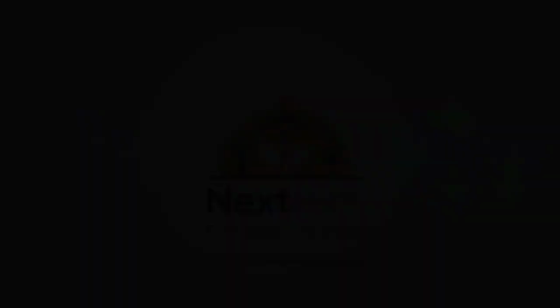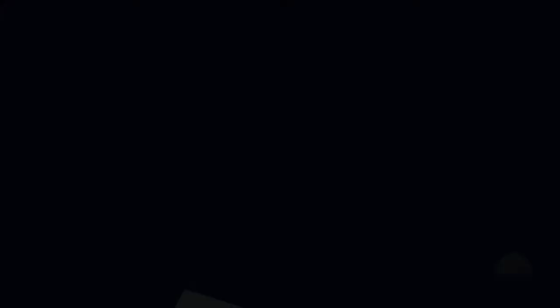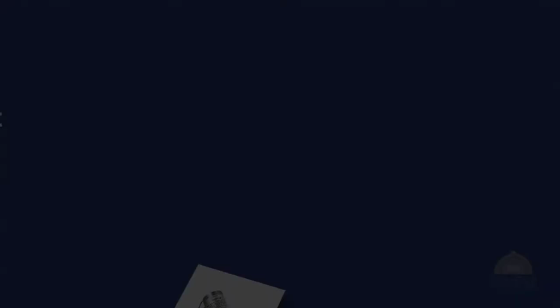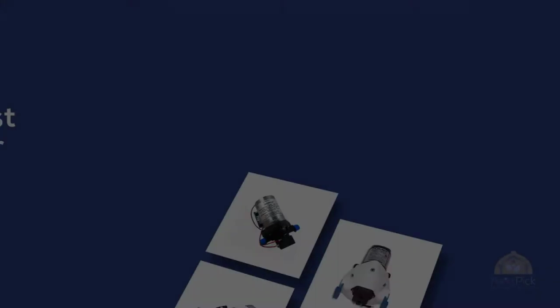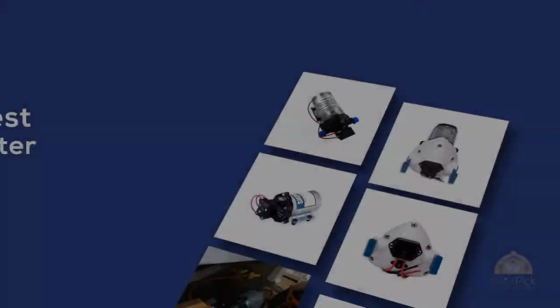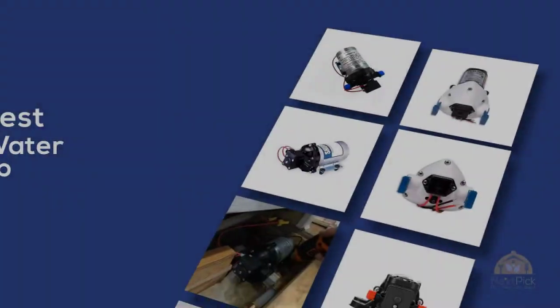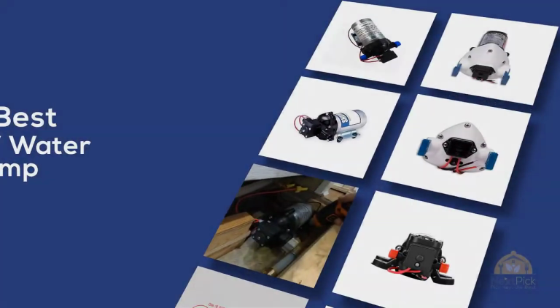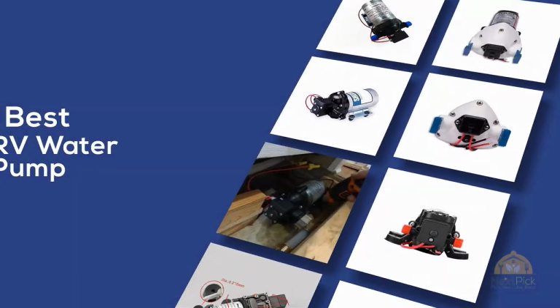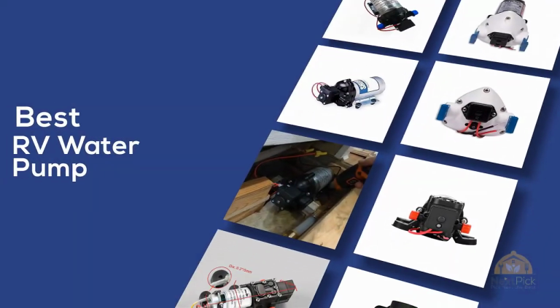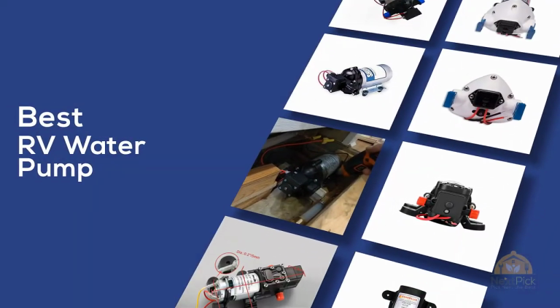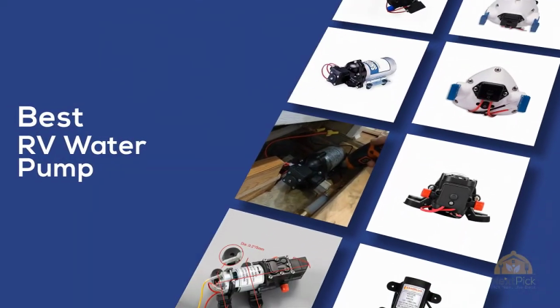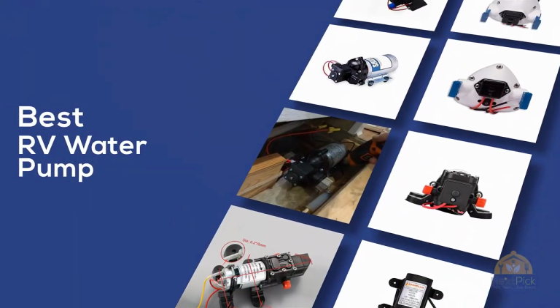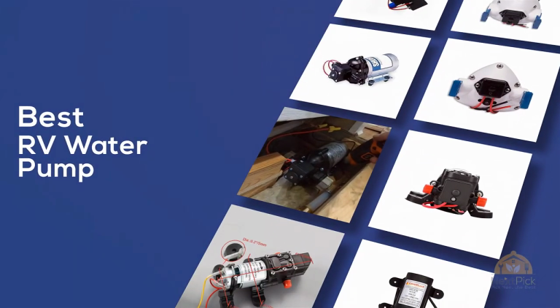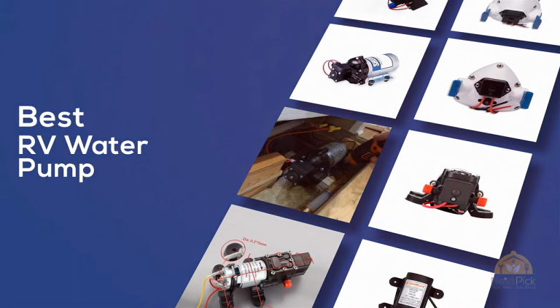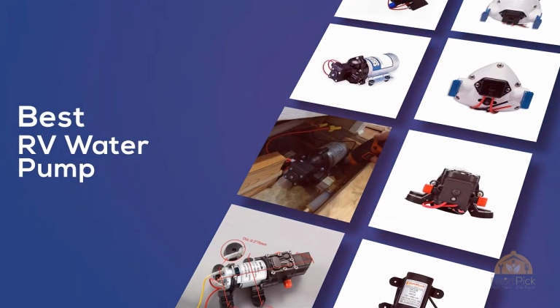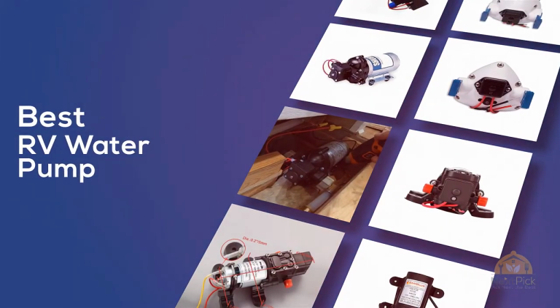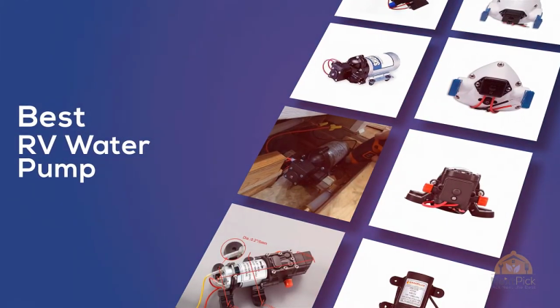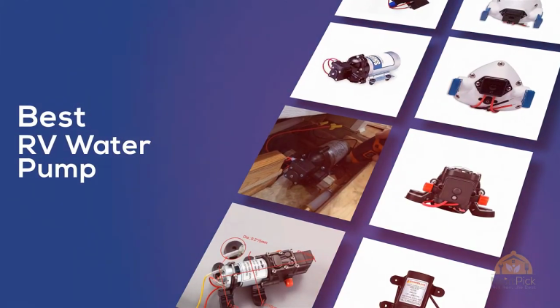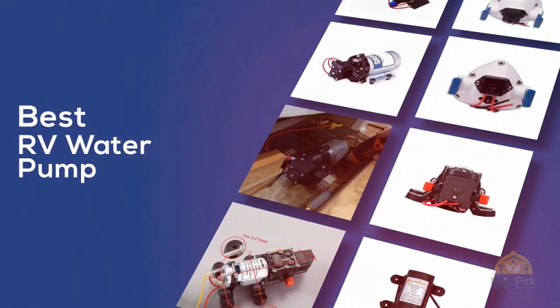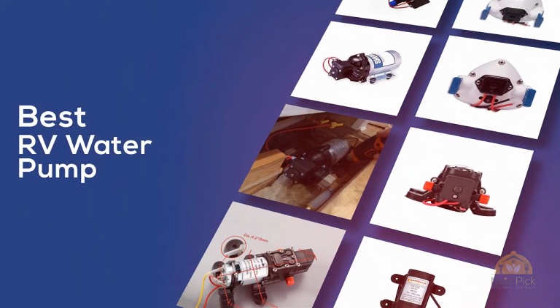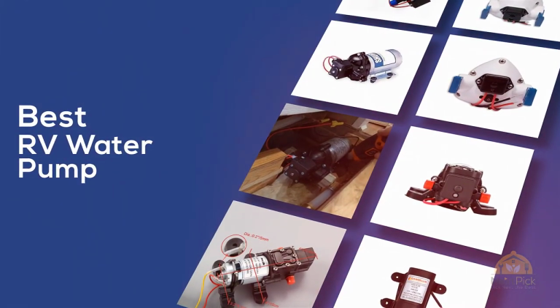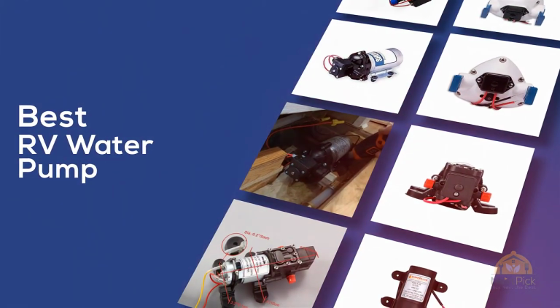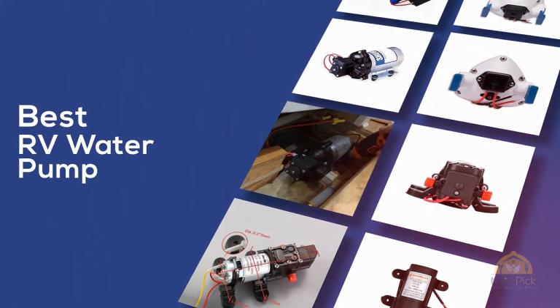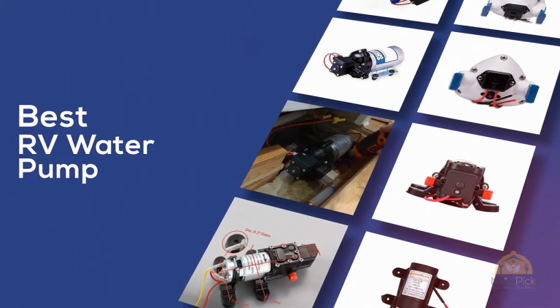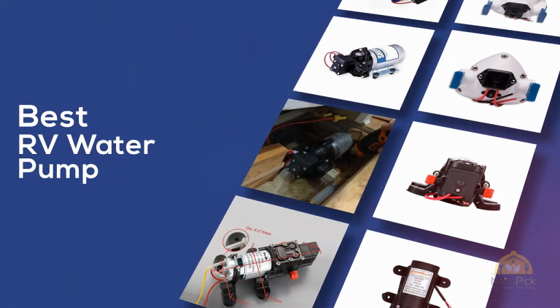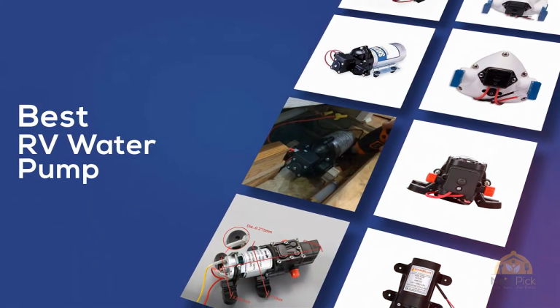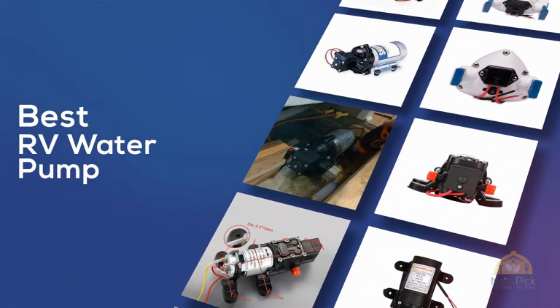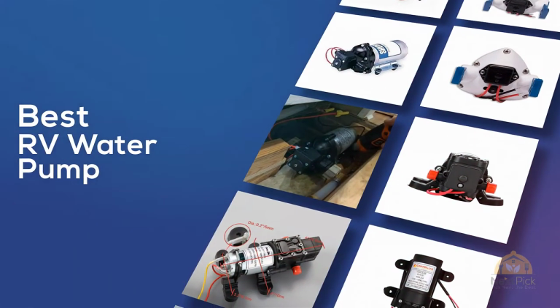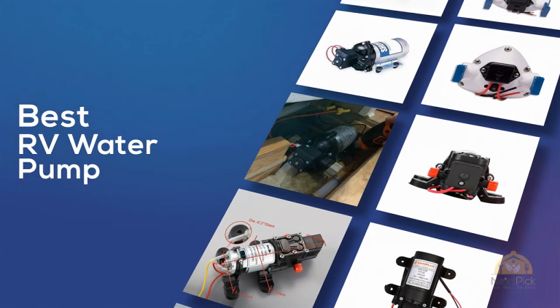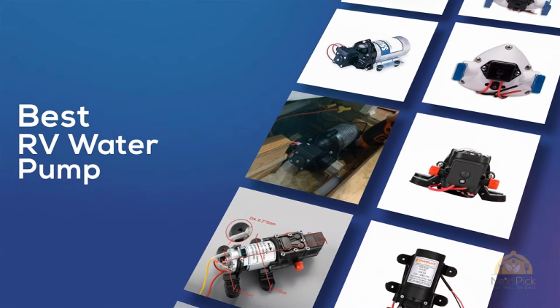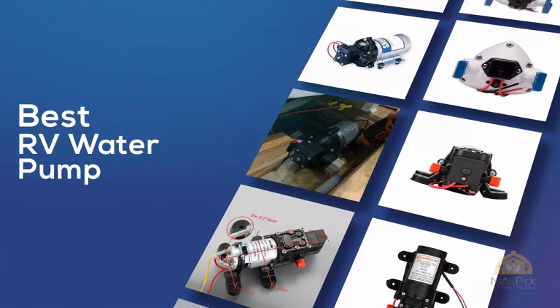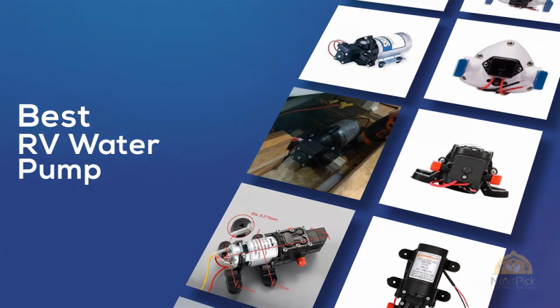If you are looking for the best RV water pump, here's a collection you have got to see. Let's get started.